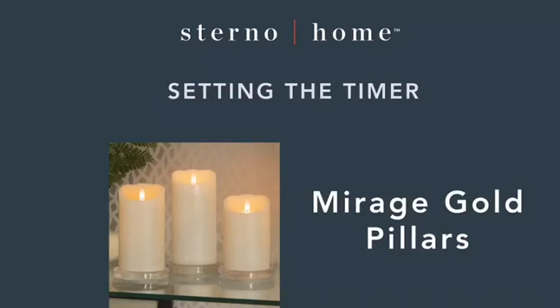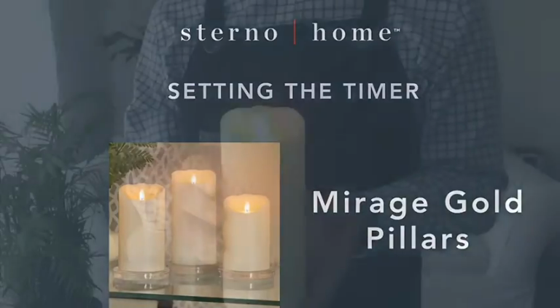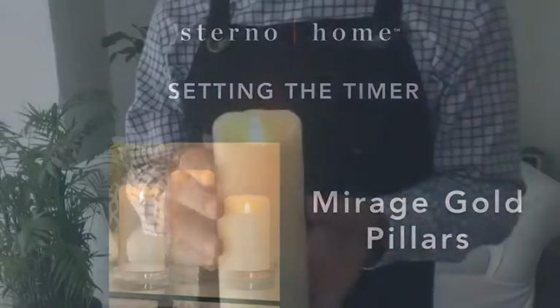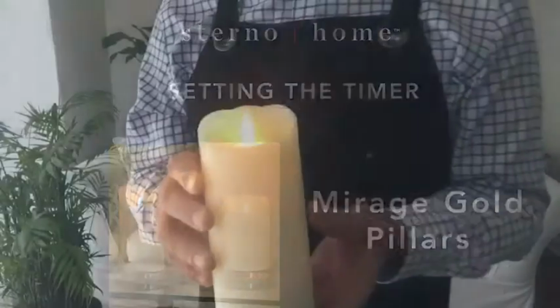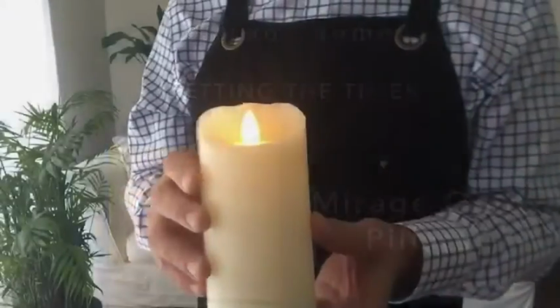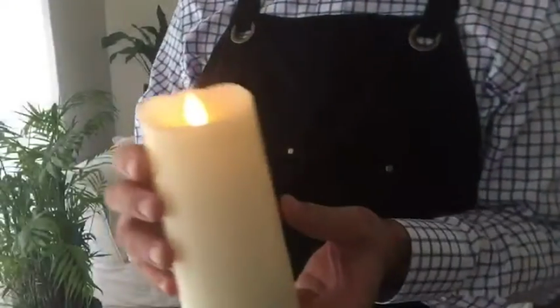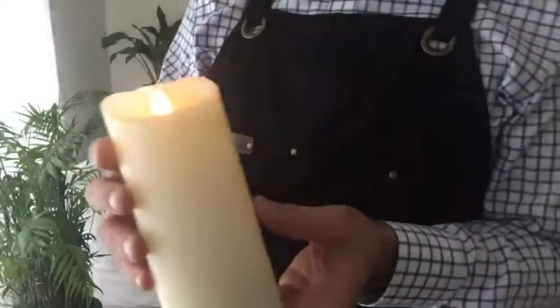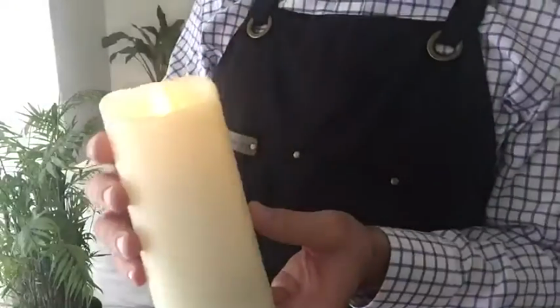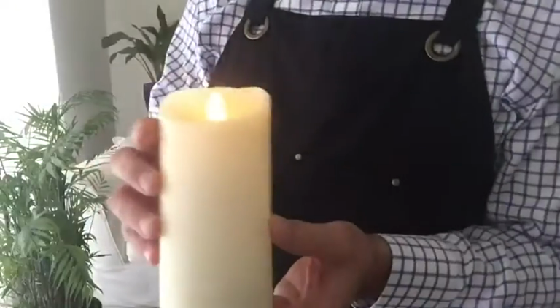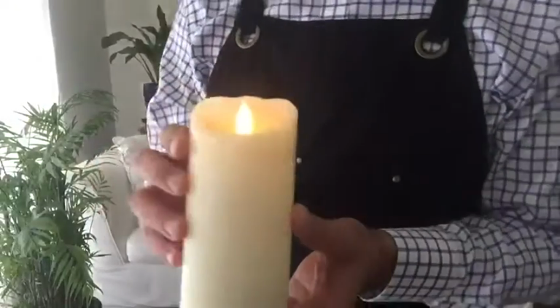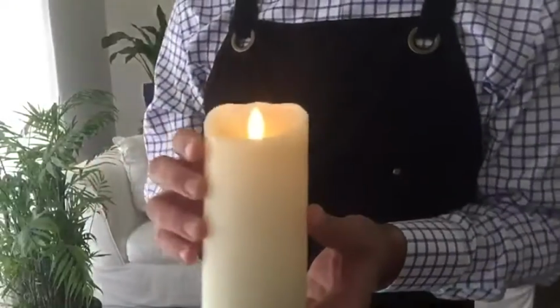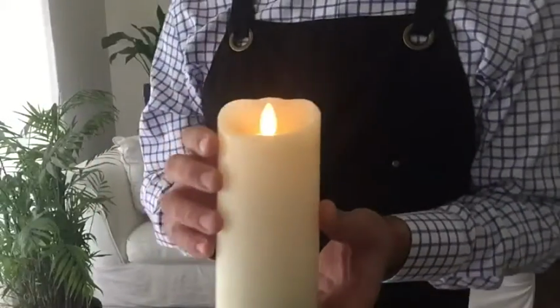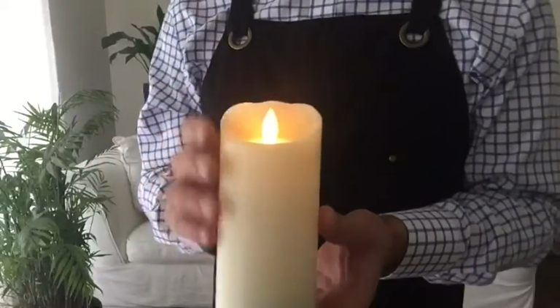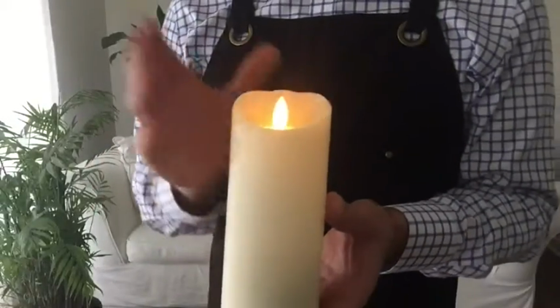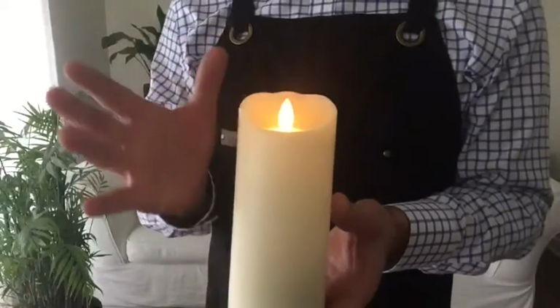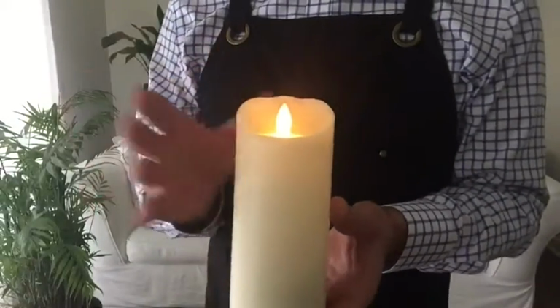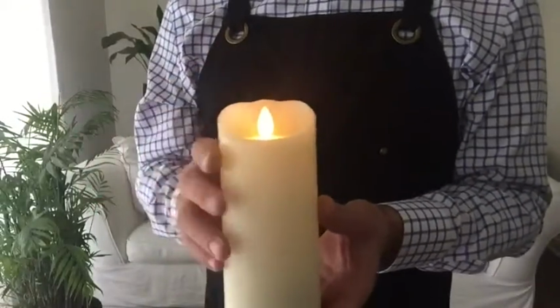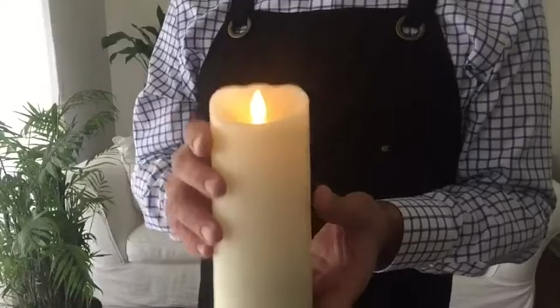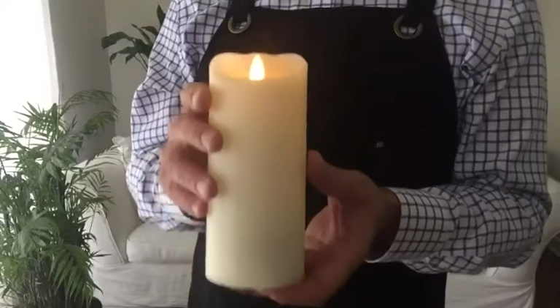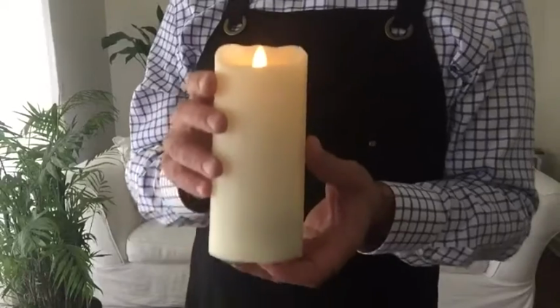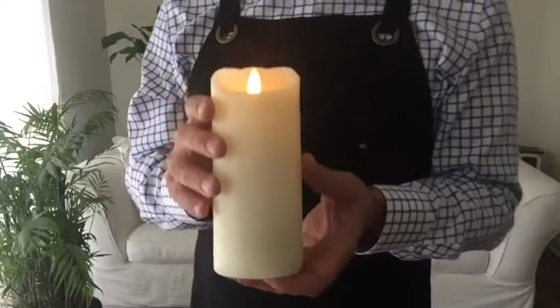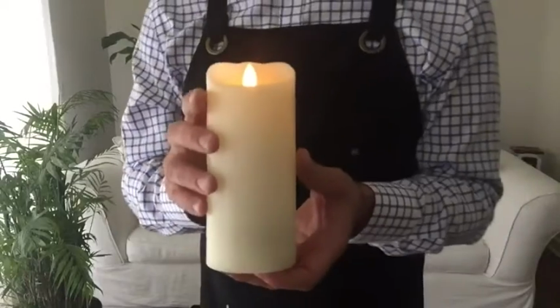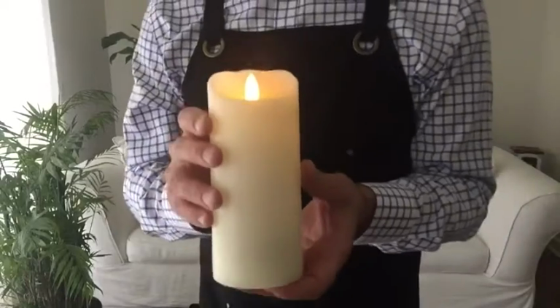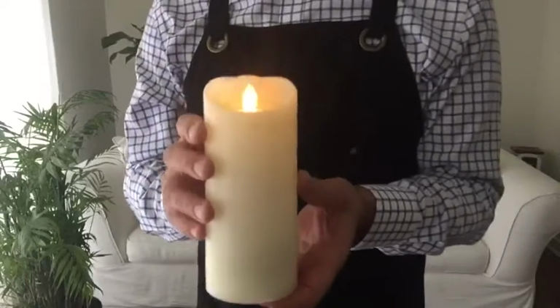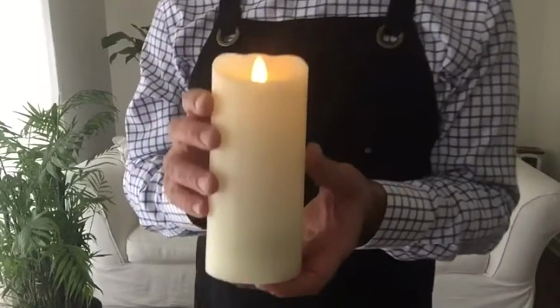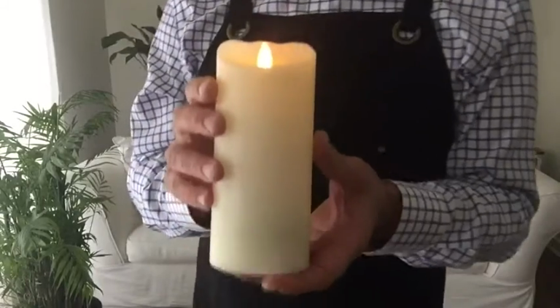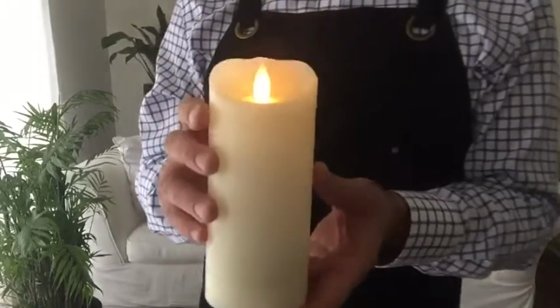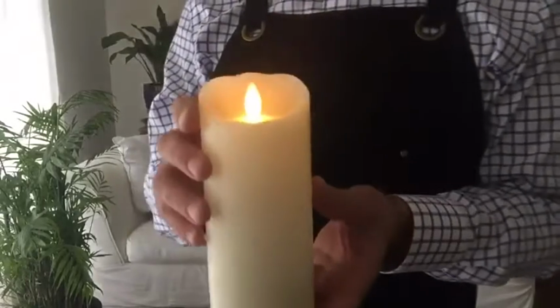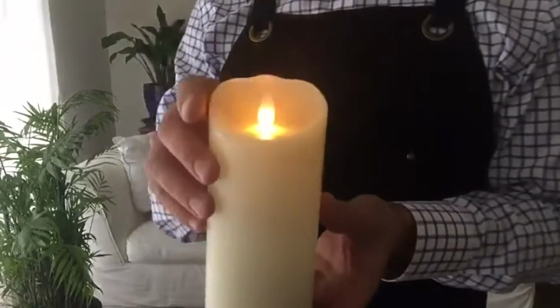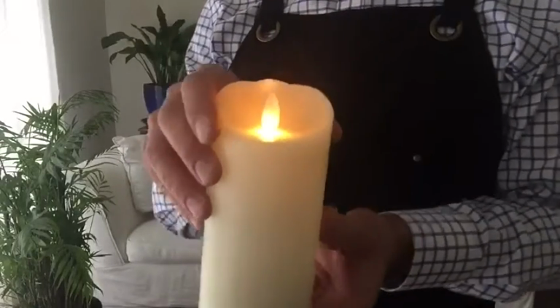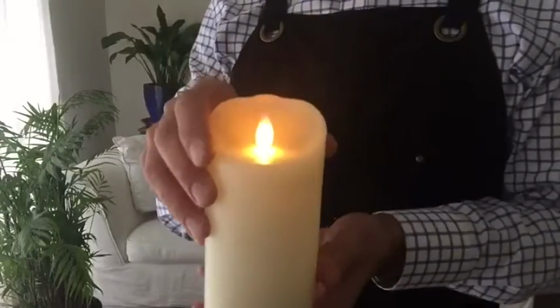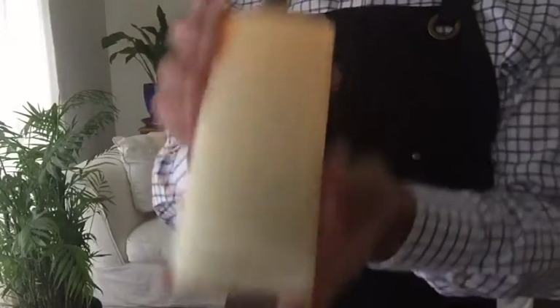Hi there. I'm going to walk you through how to operate the different timer functions of the Mirage Gold Pillars. Let's start with the basics.